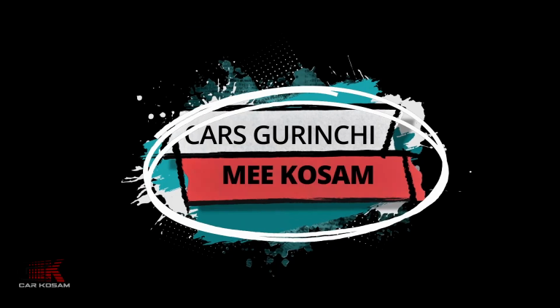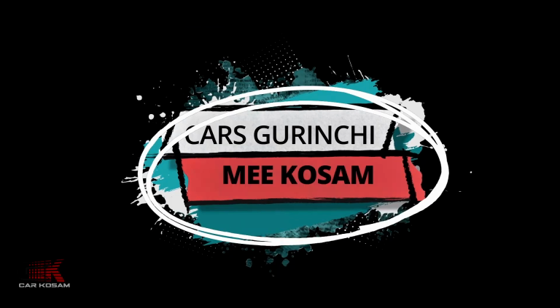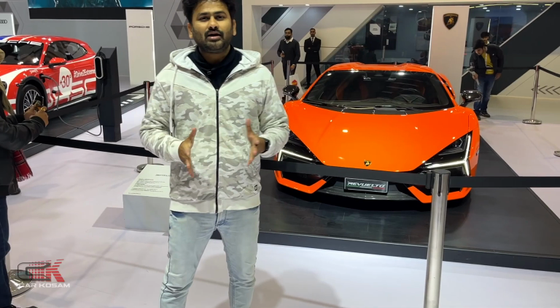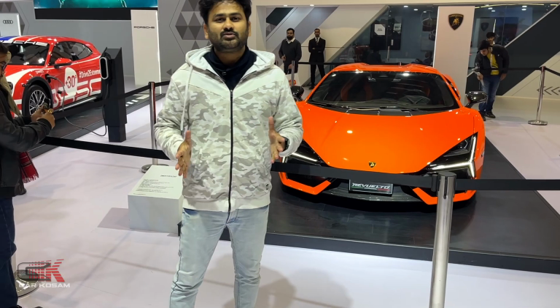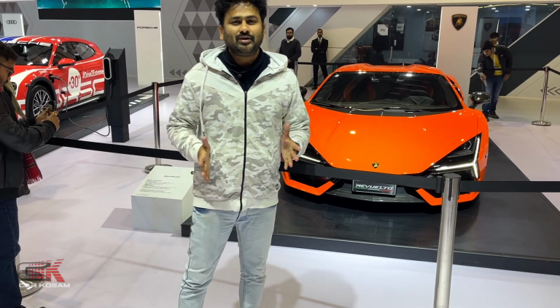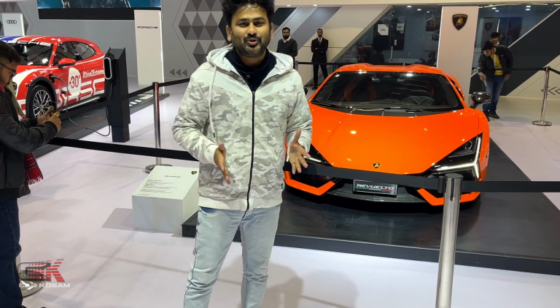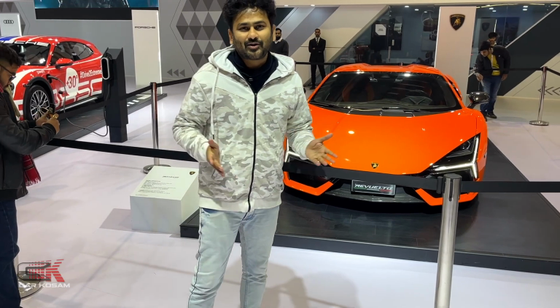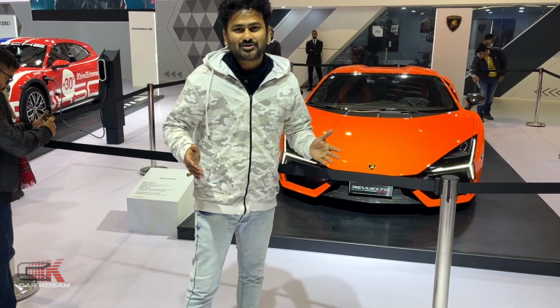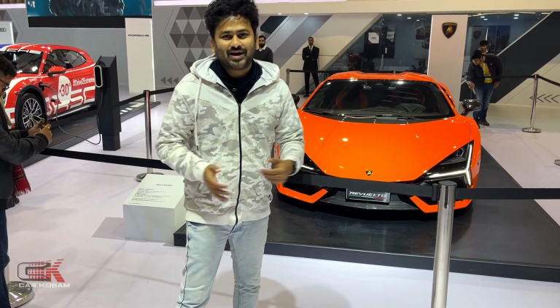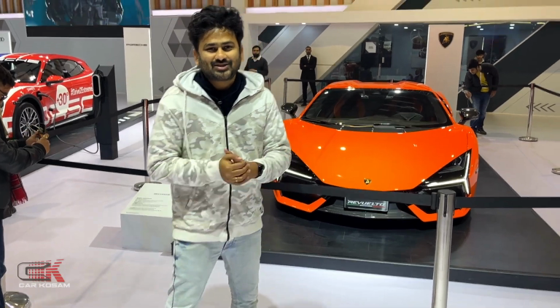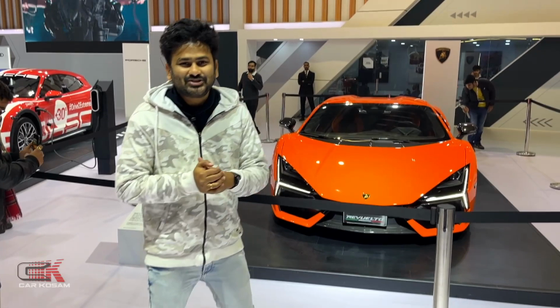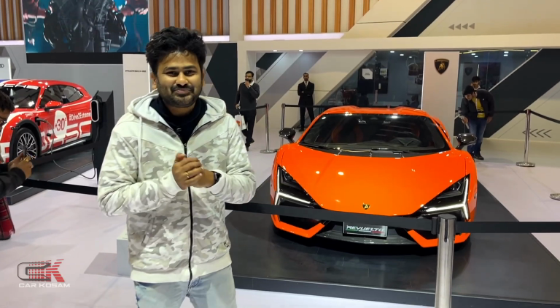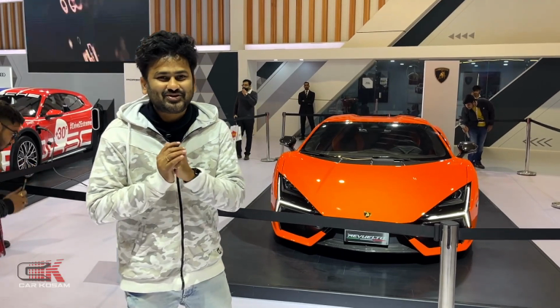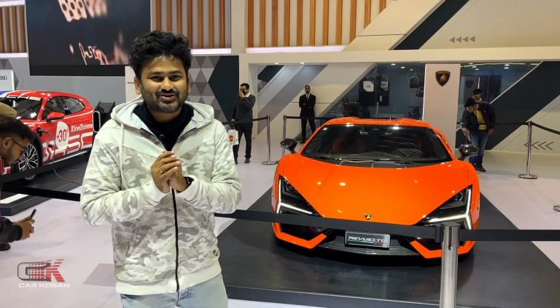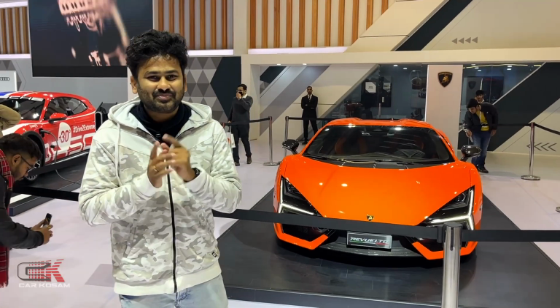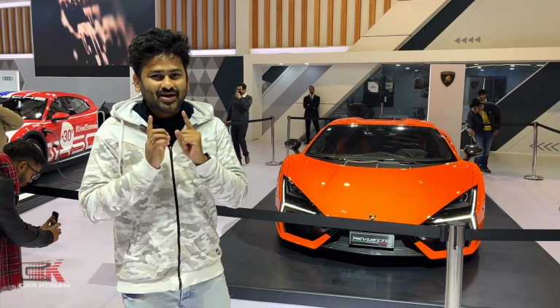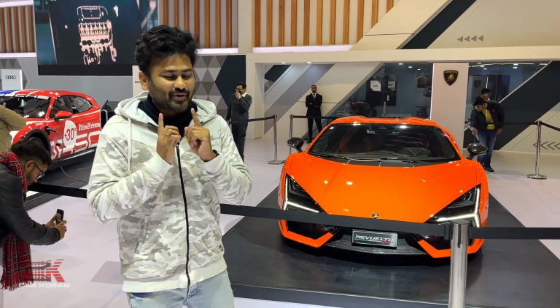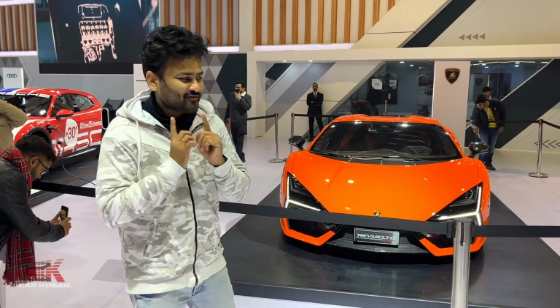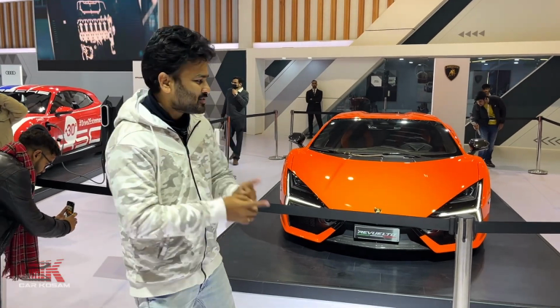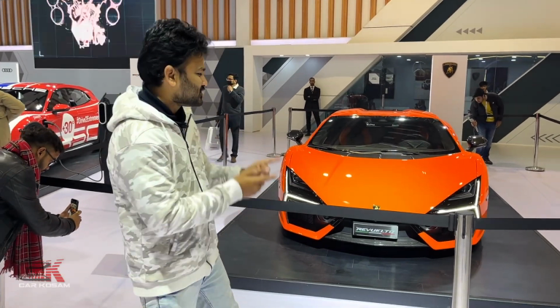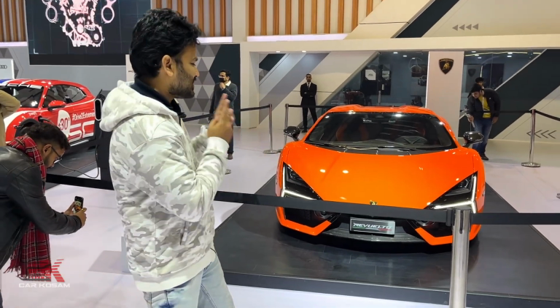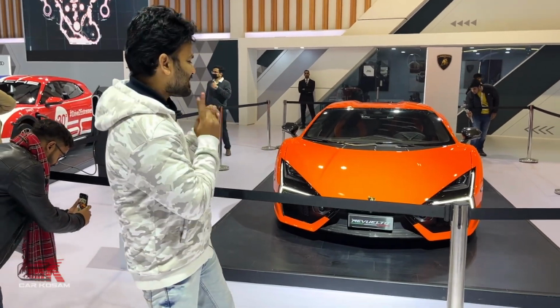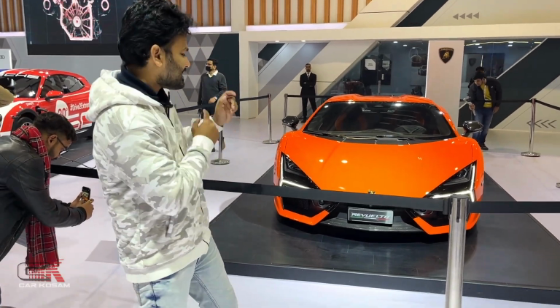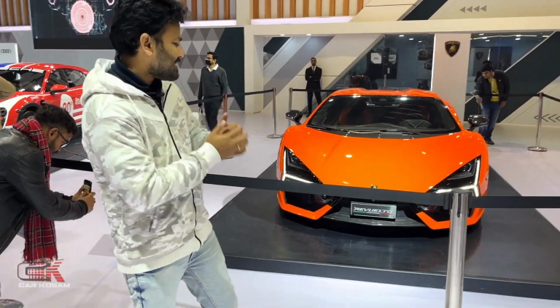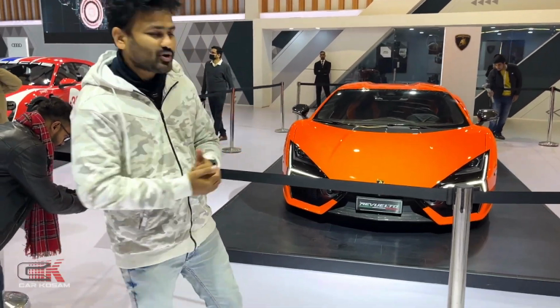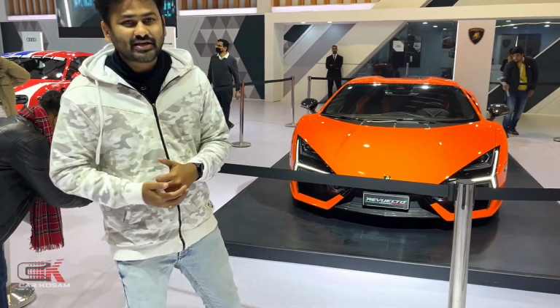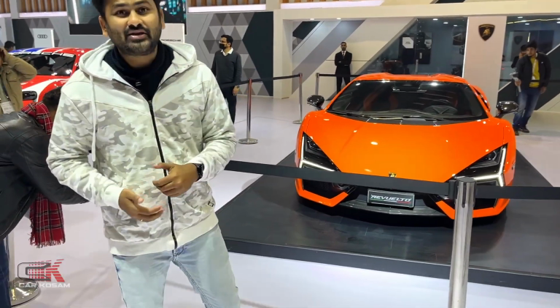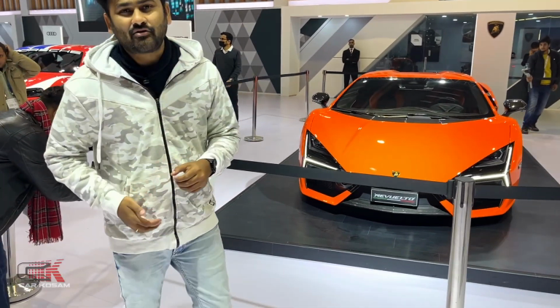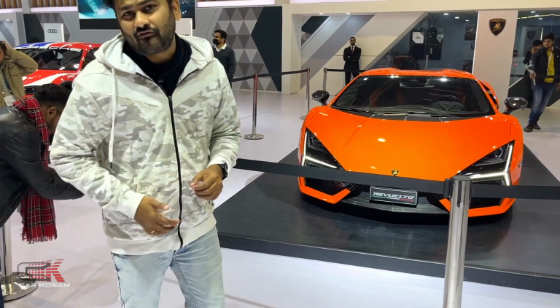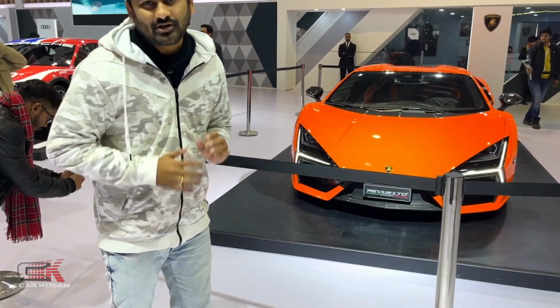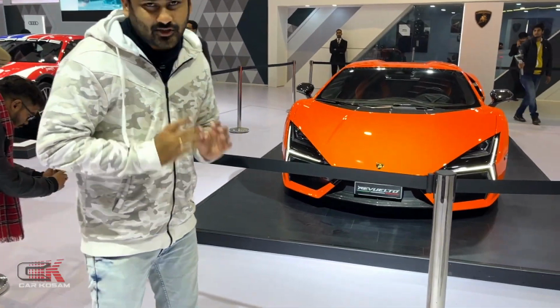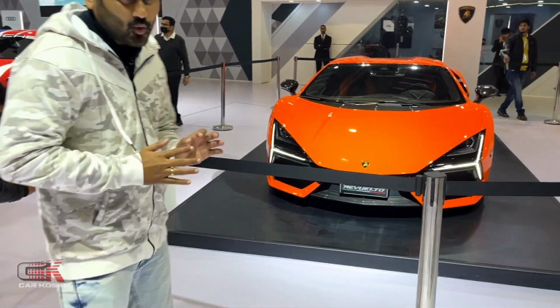Hello guys, welcome to CarCourse and Cars Guru. My name is Korsam. We are looking for a new car, the Lamborghini Revolto.